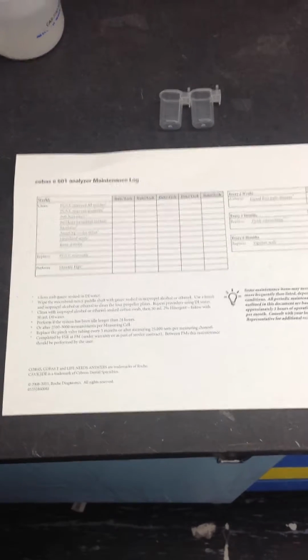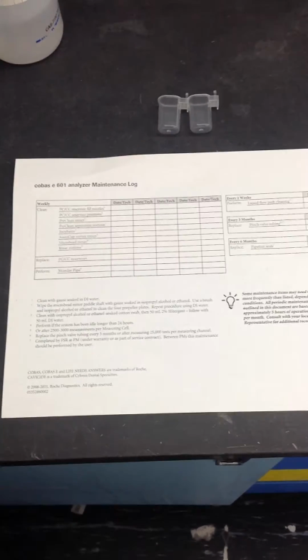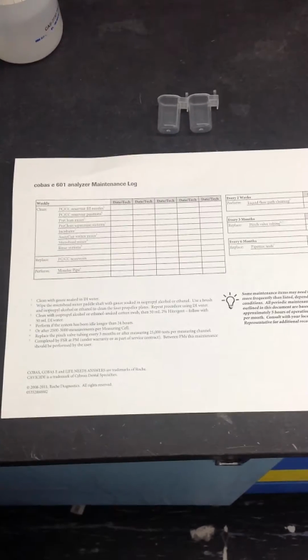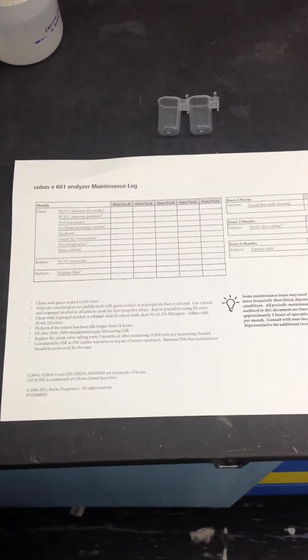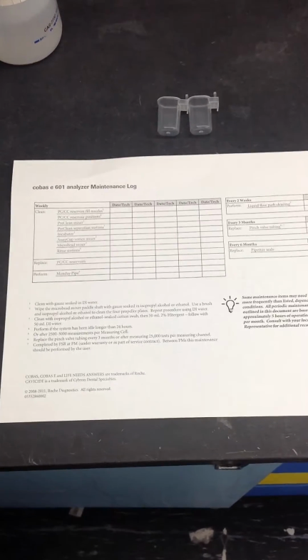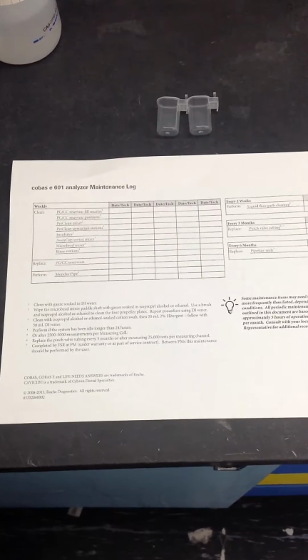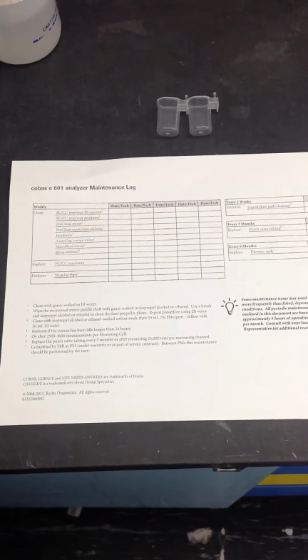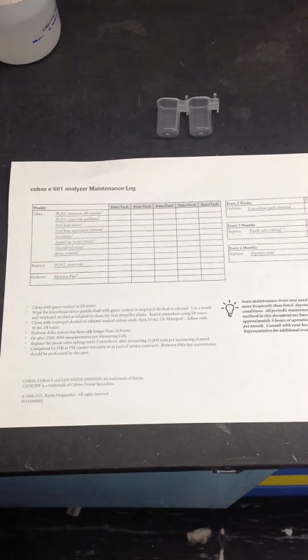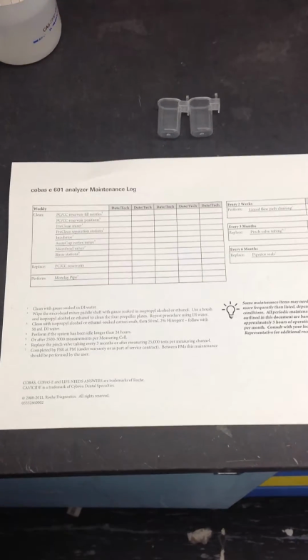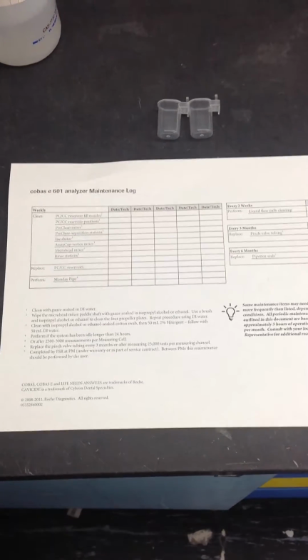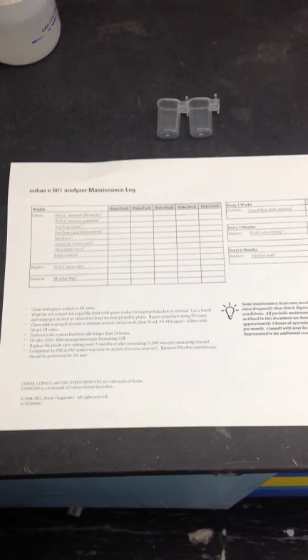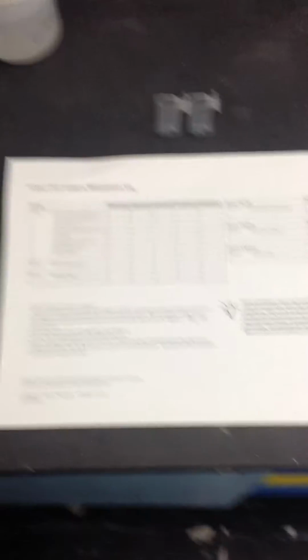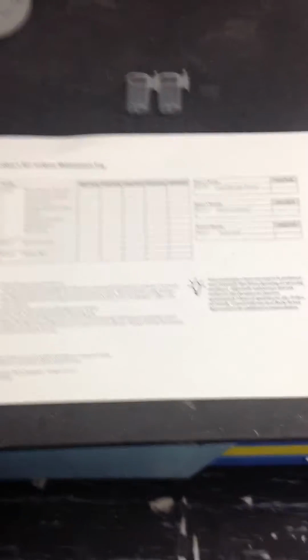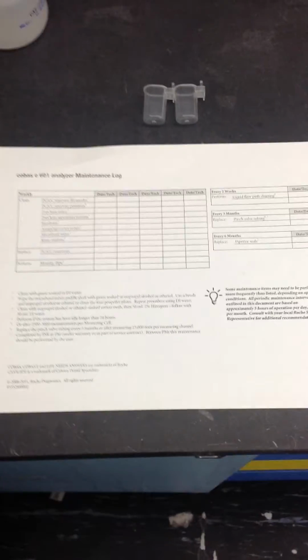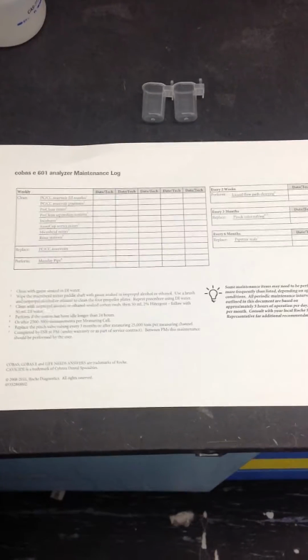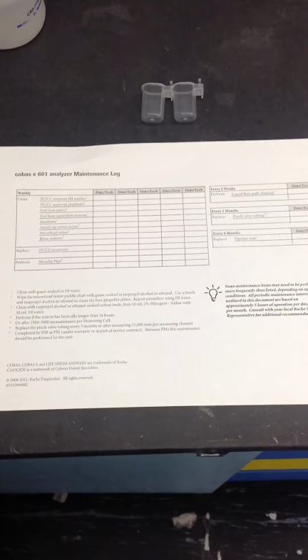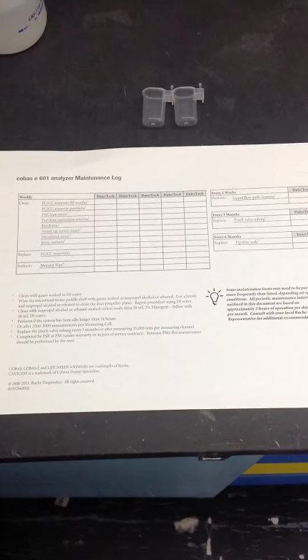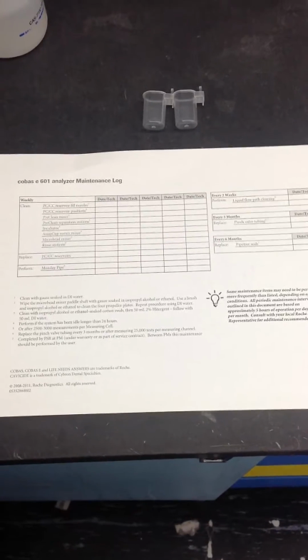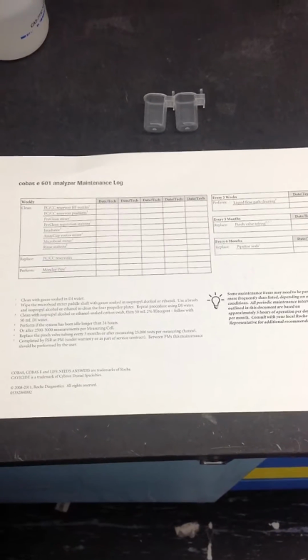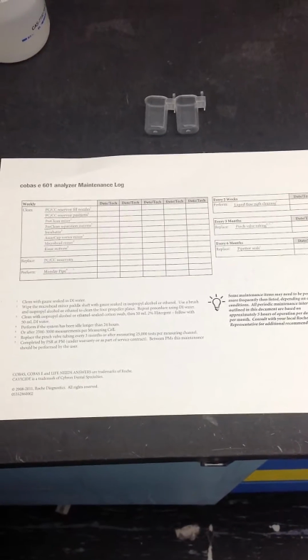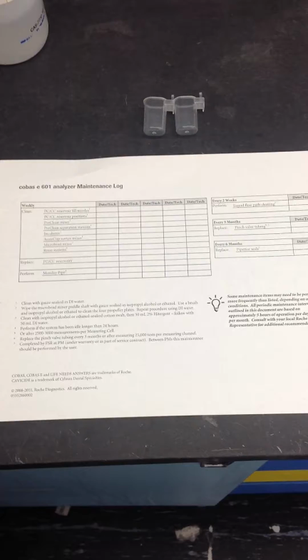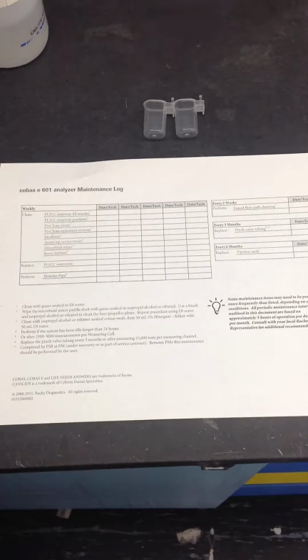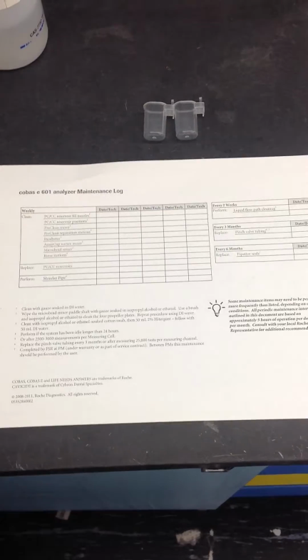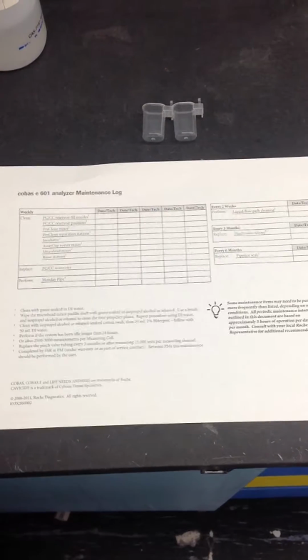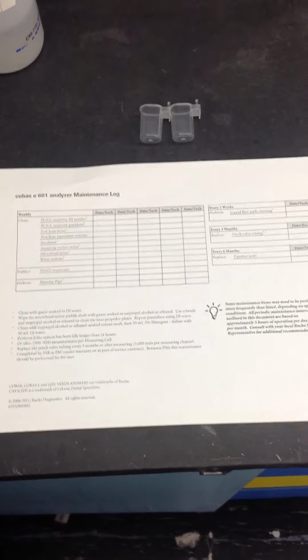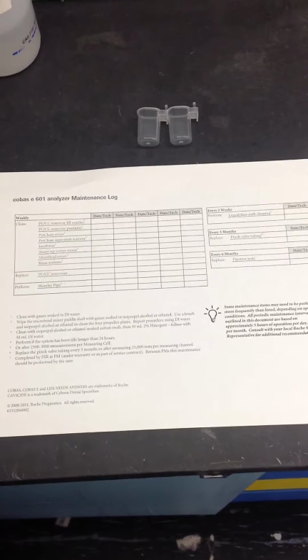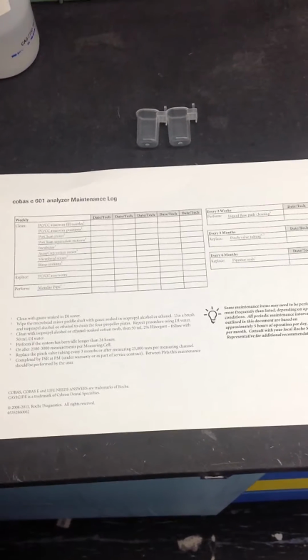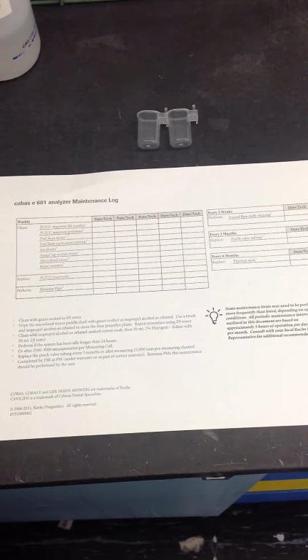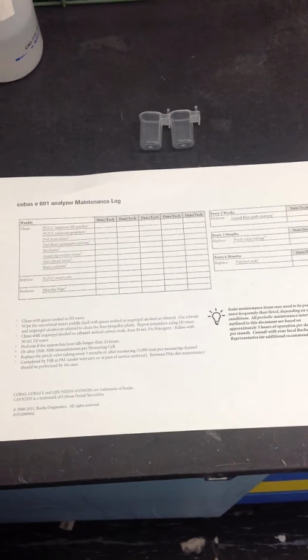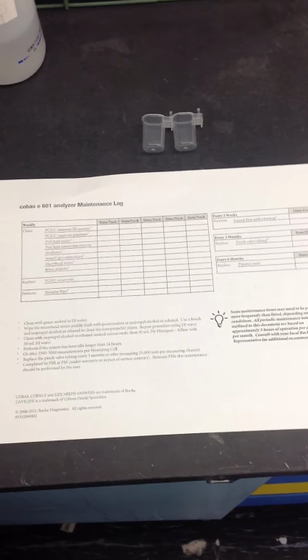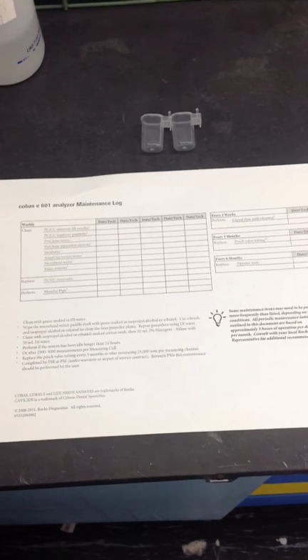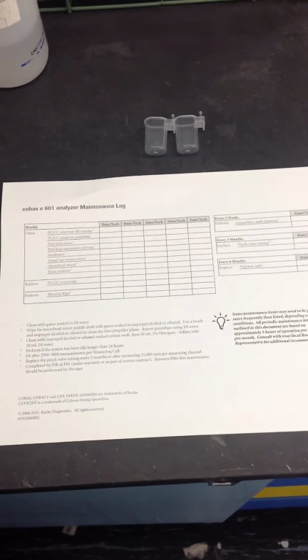Alright, so I'm going to do a quick overview of the weekly maintenance on the Kobus 6000.